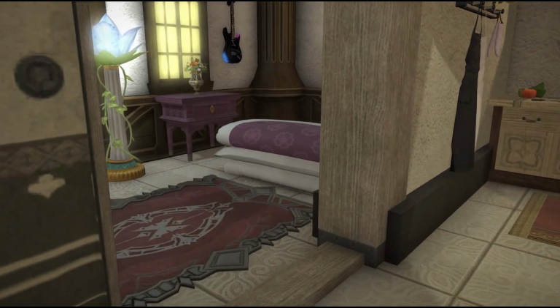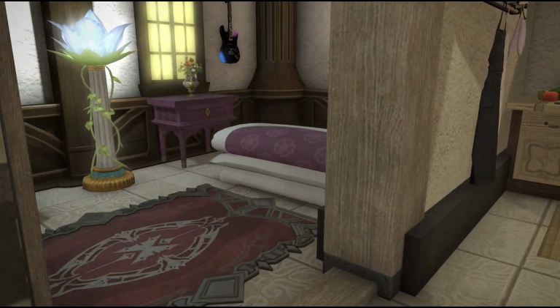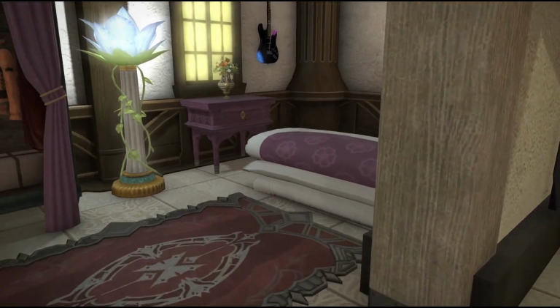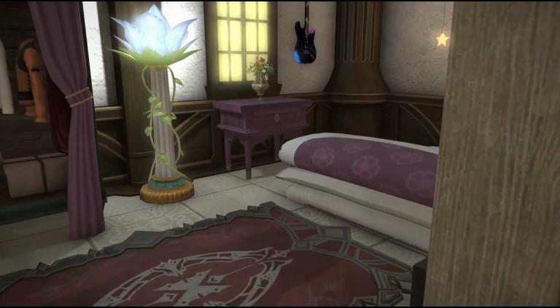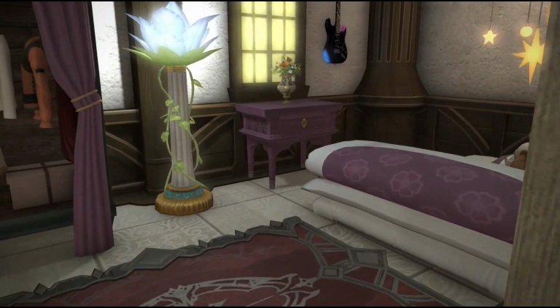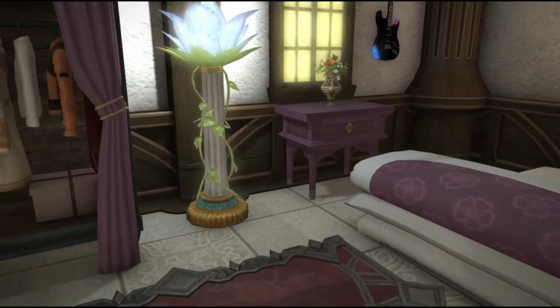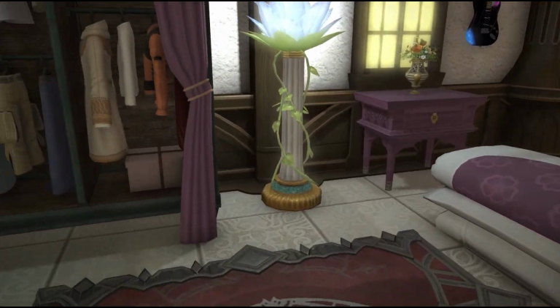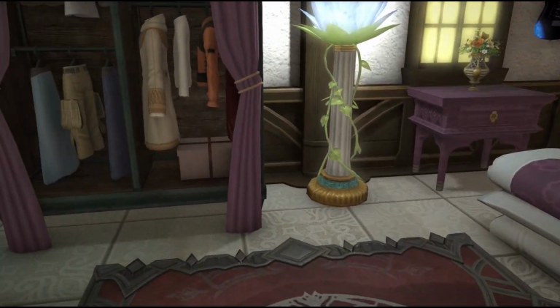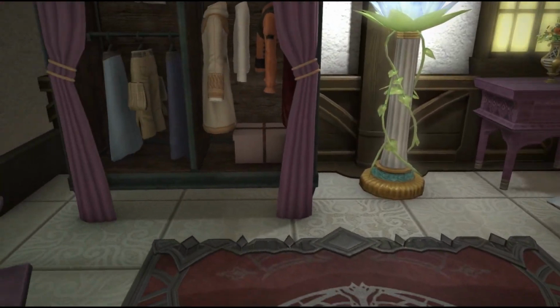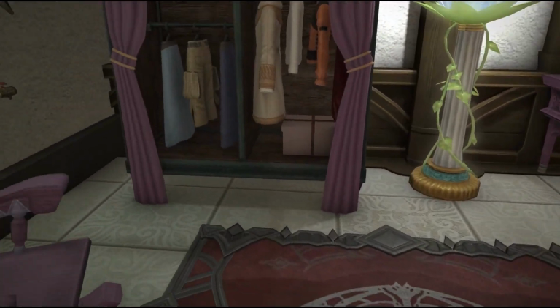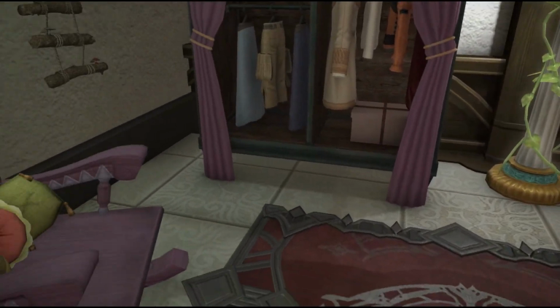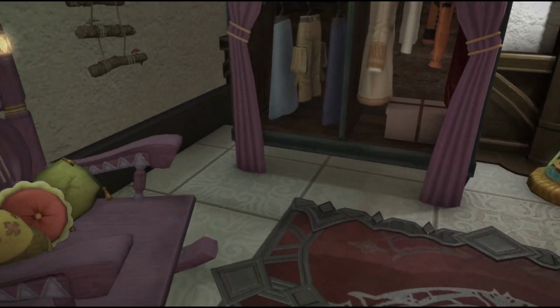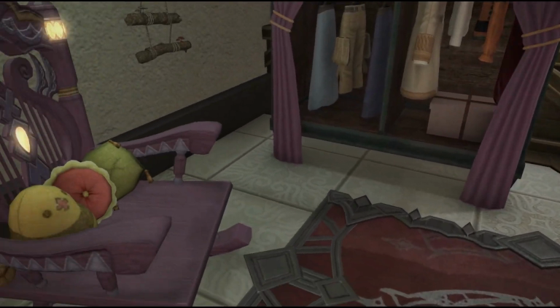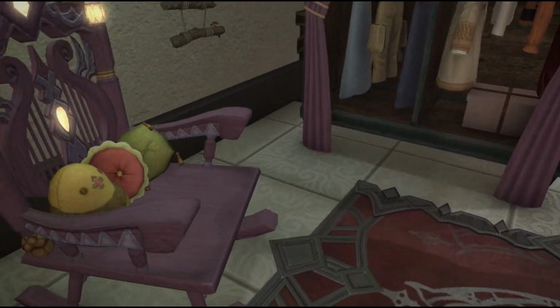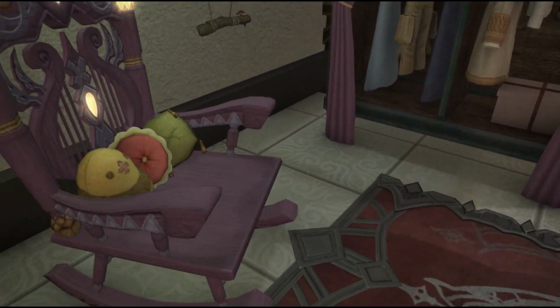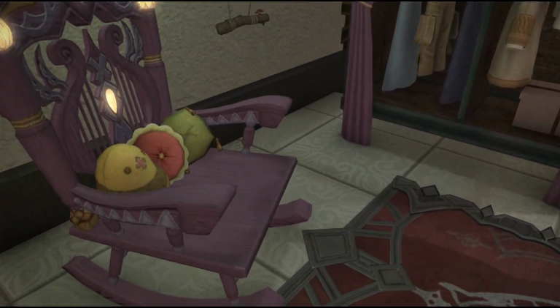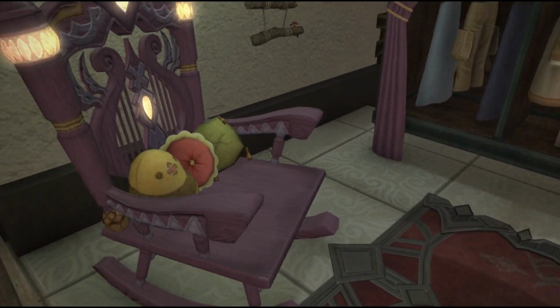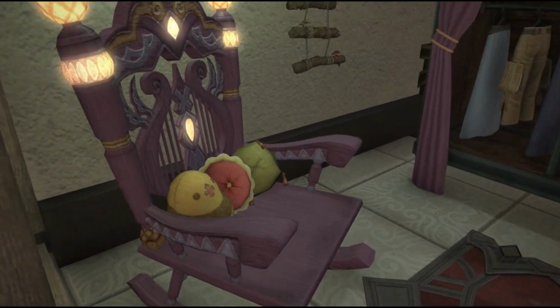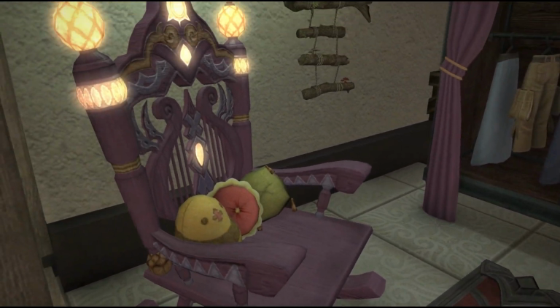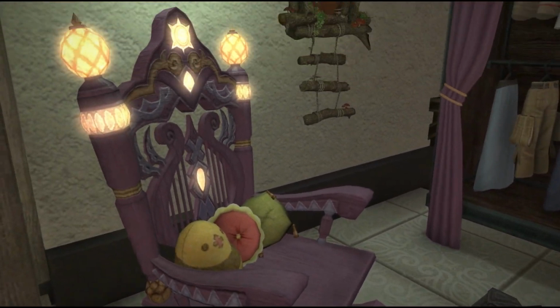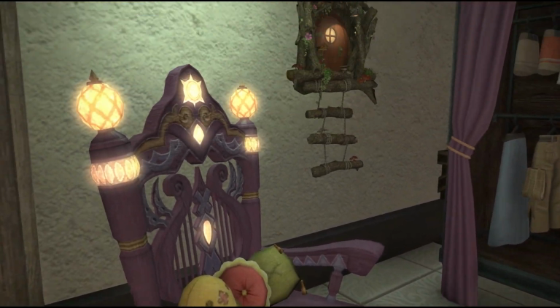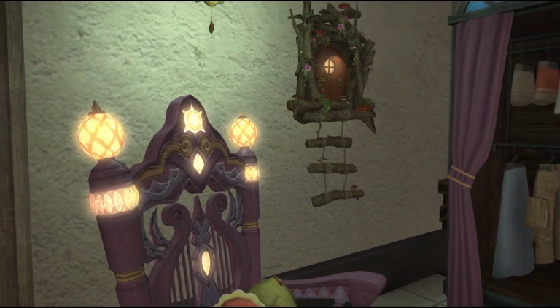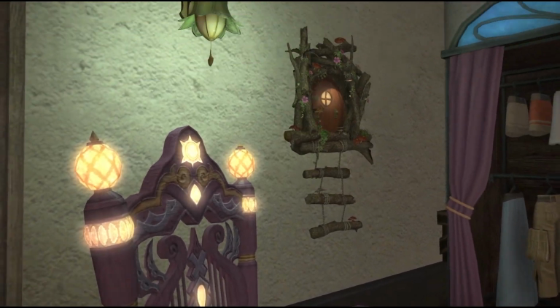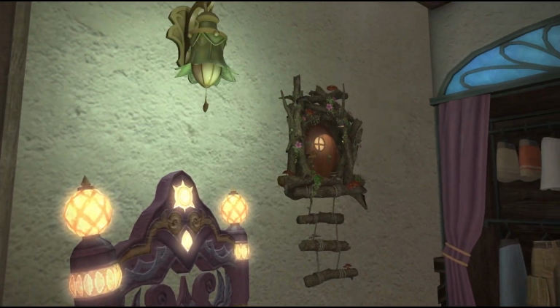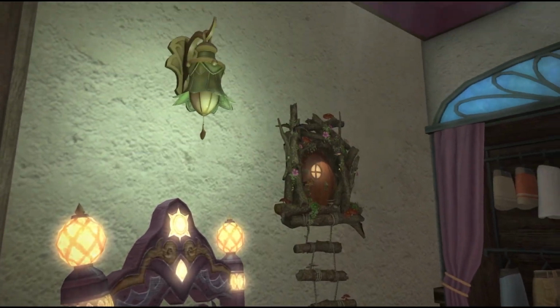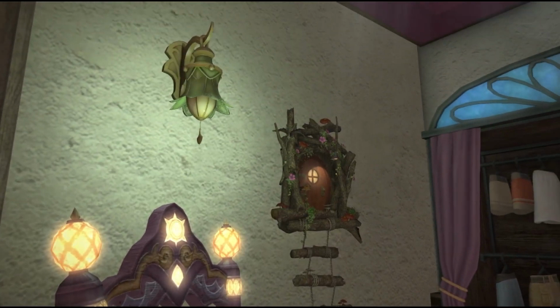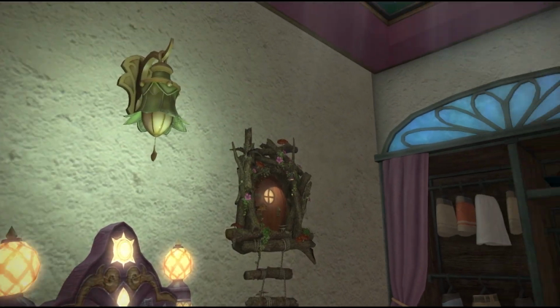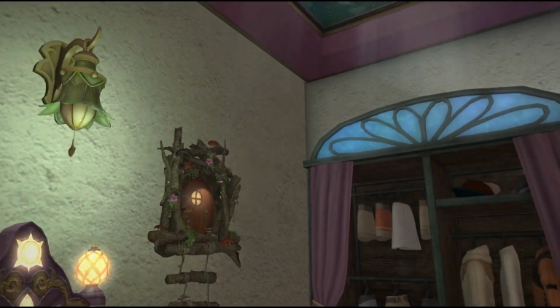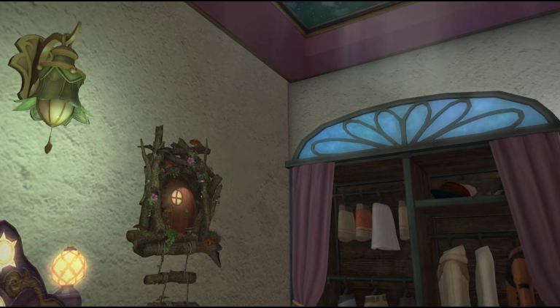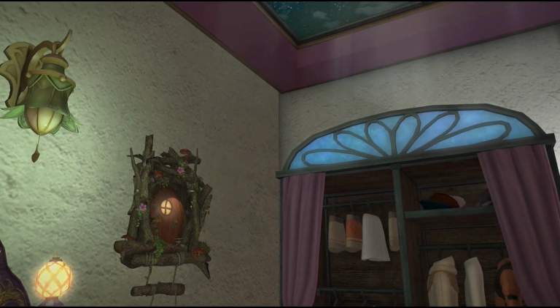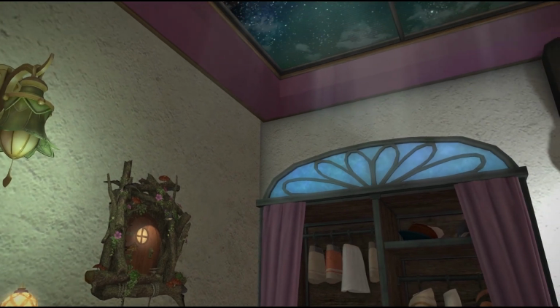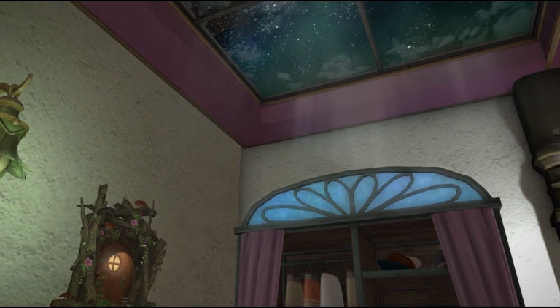We finally get to the bedroom — small and cozy, a nice place to relax and sleep.